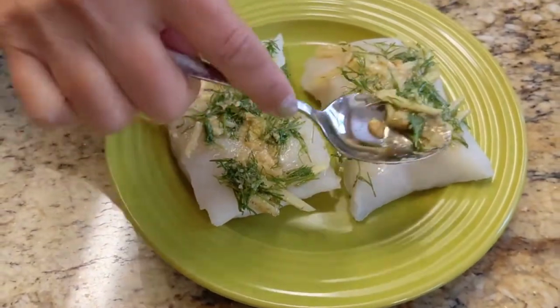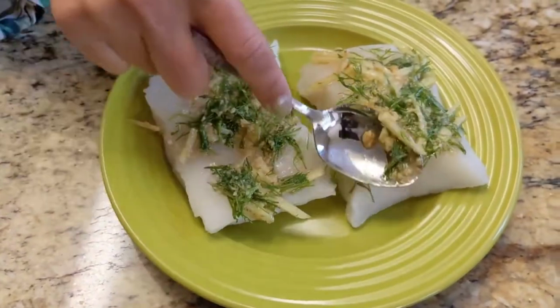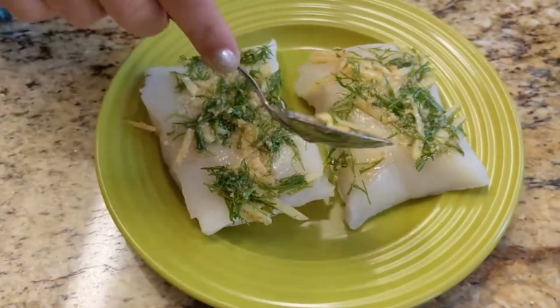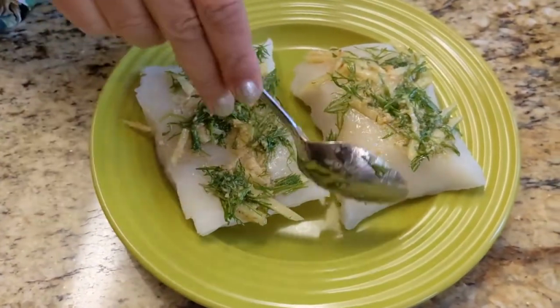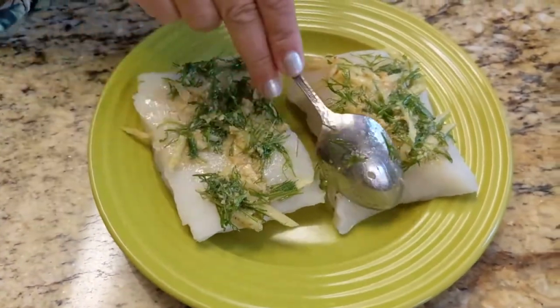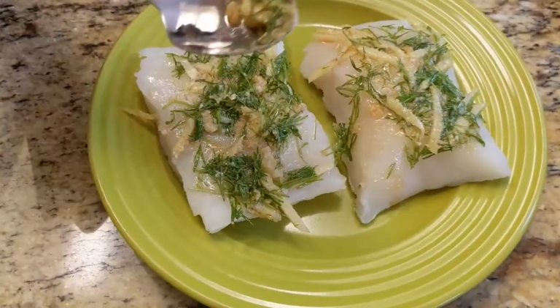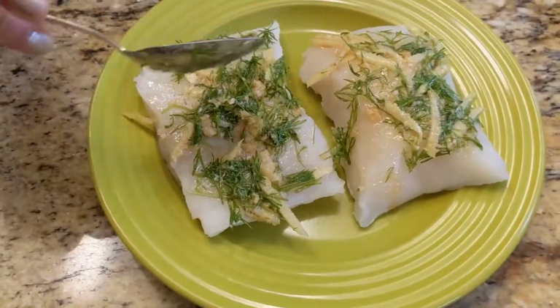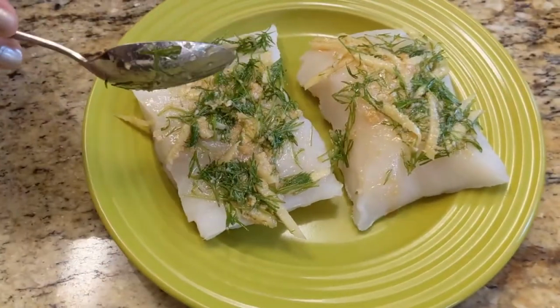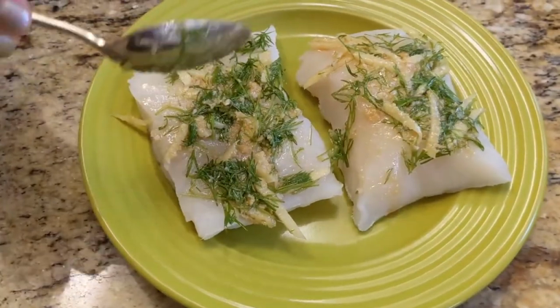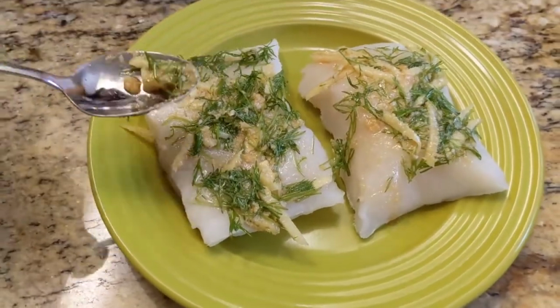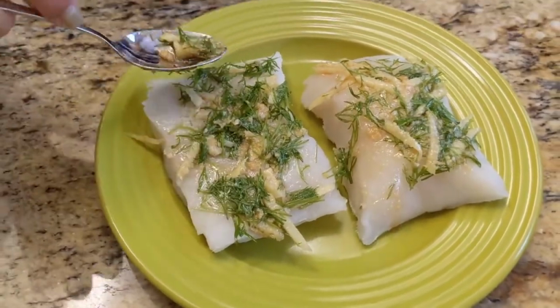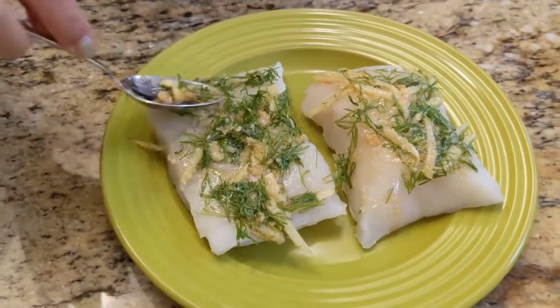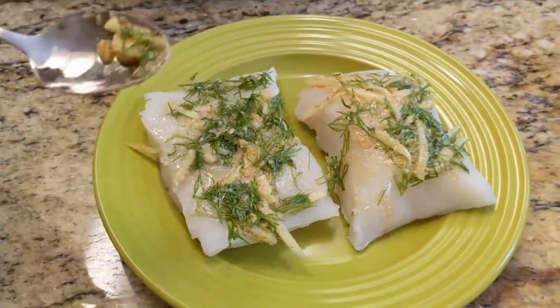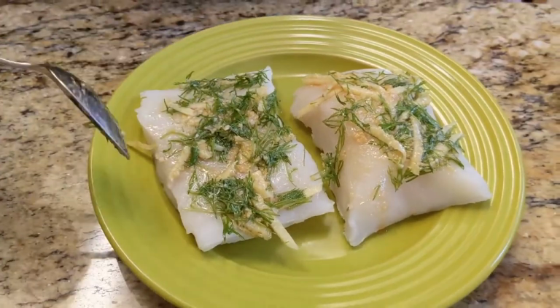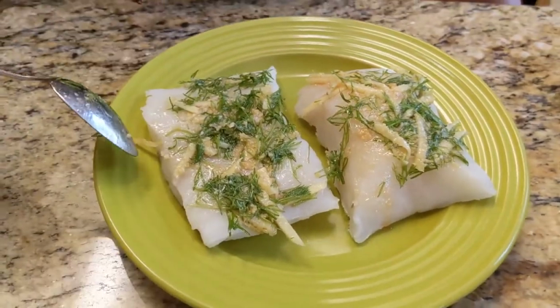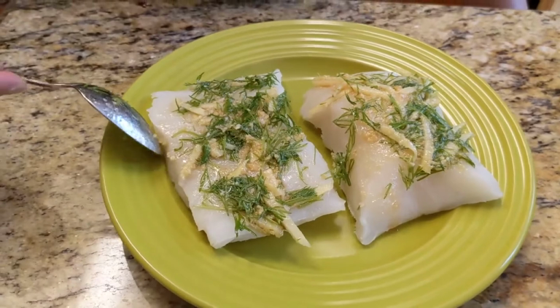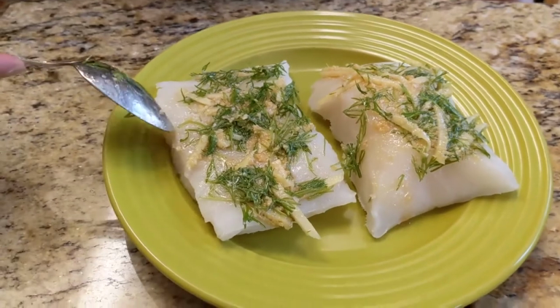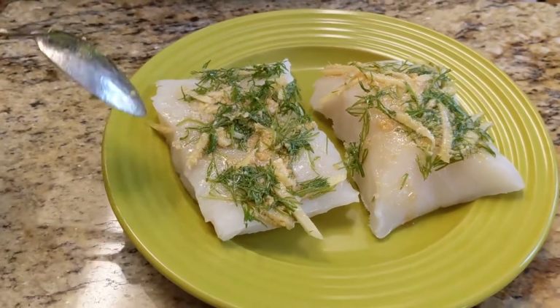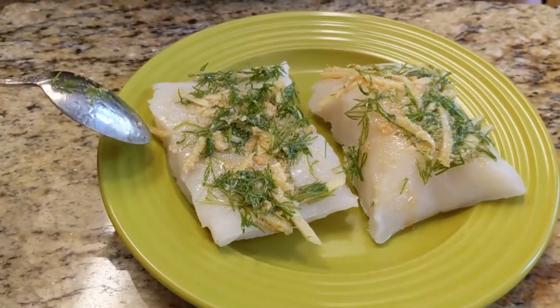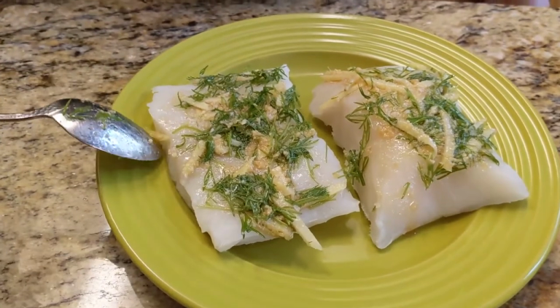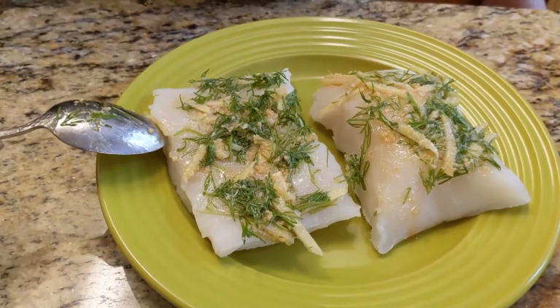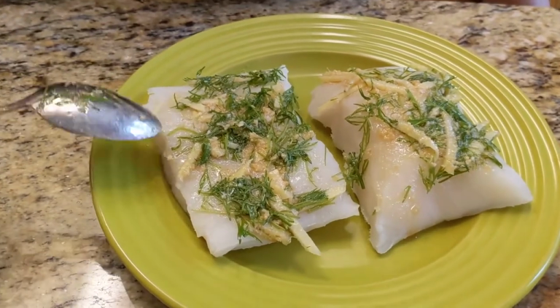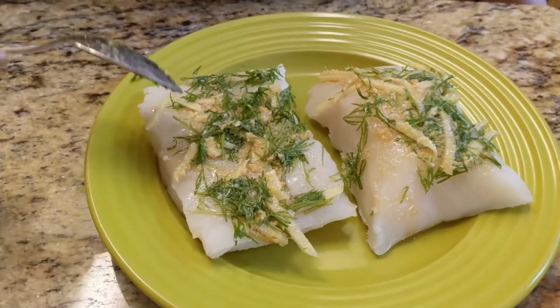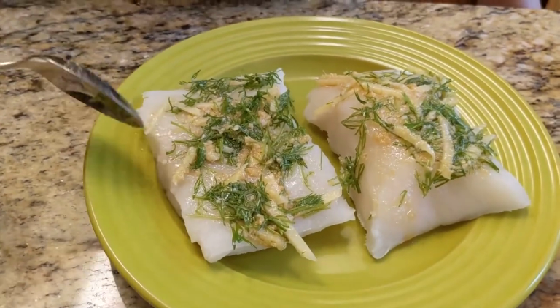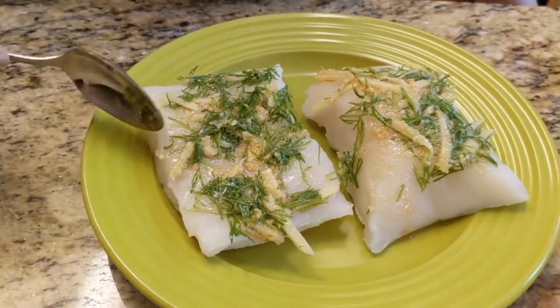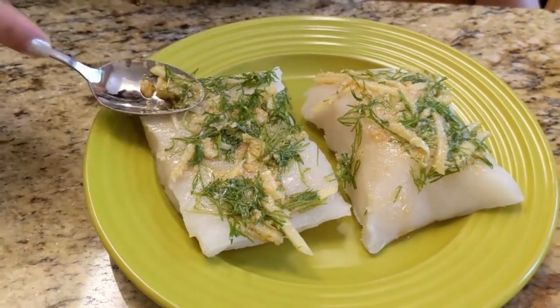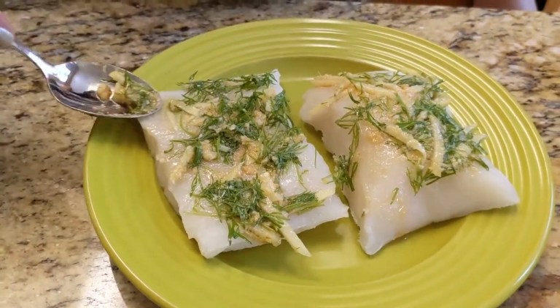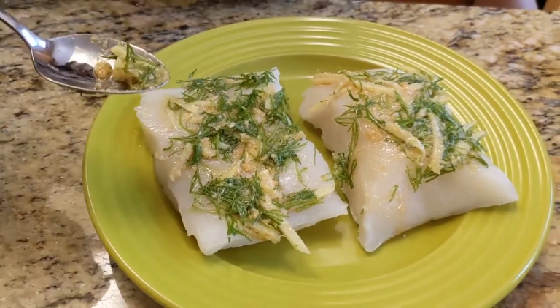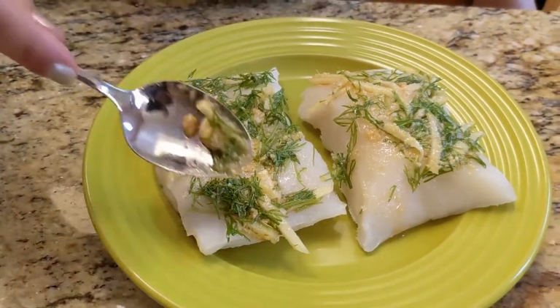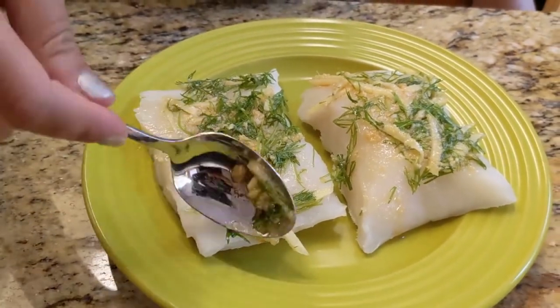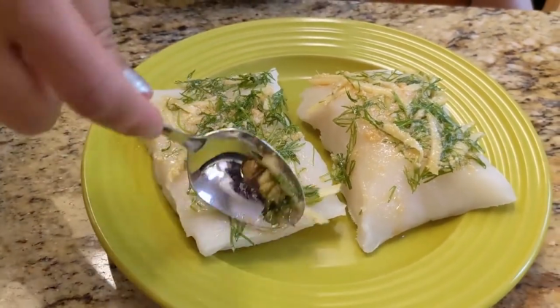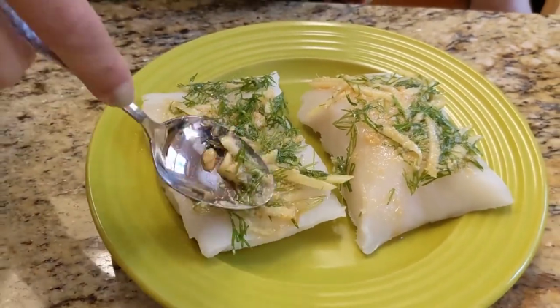Now let's go to our stove and sear this sea bass for about a minute before we put it in the oven.